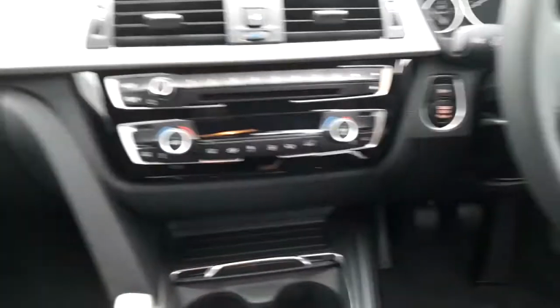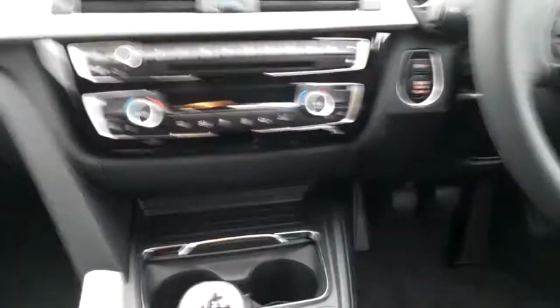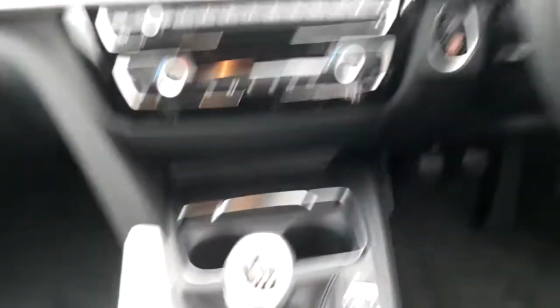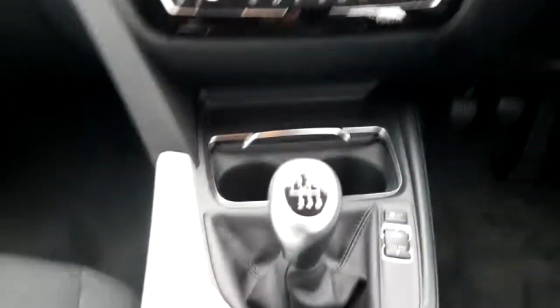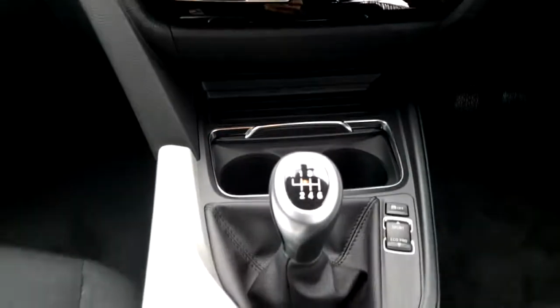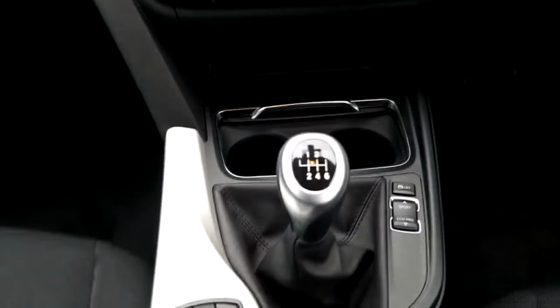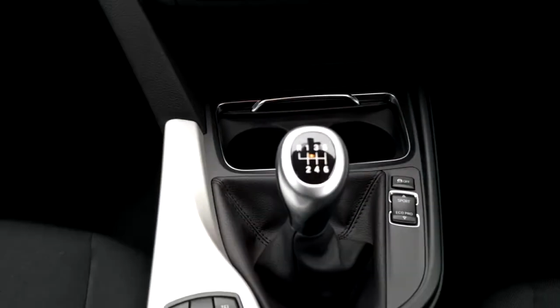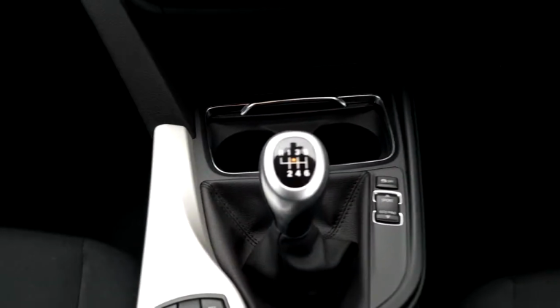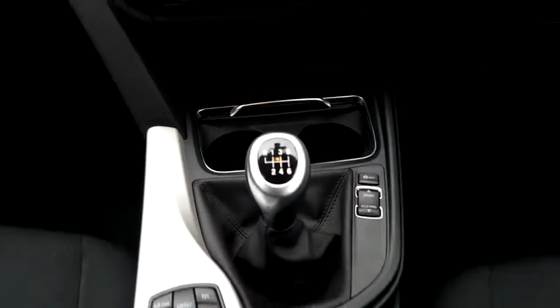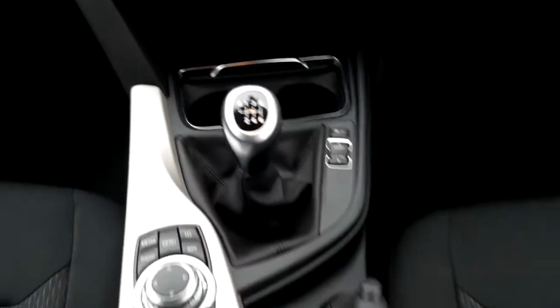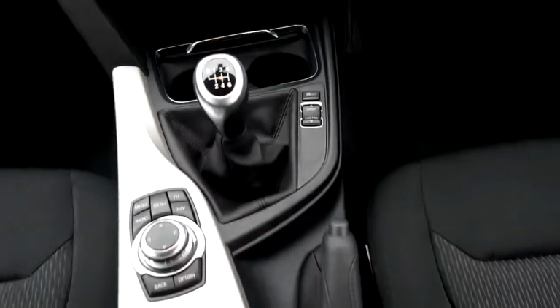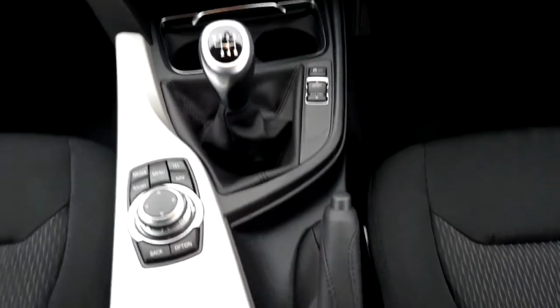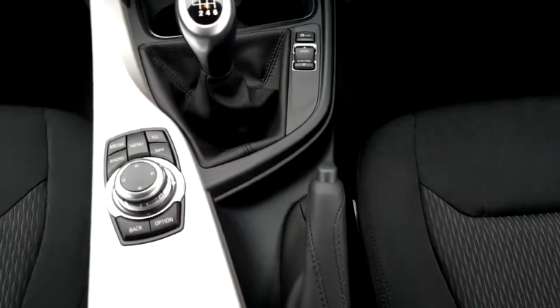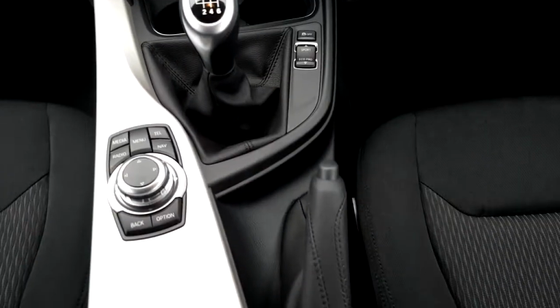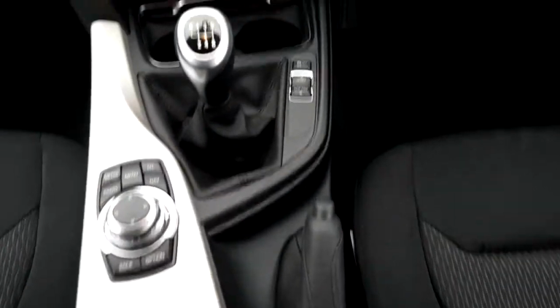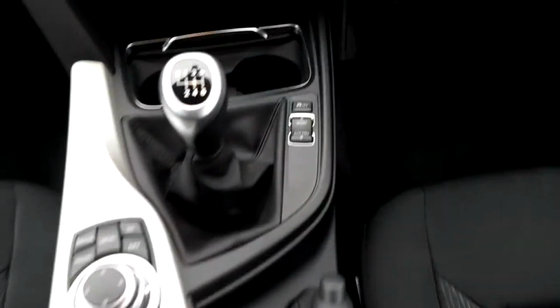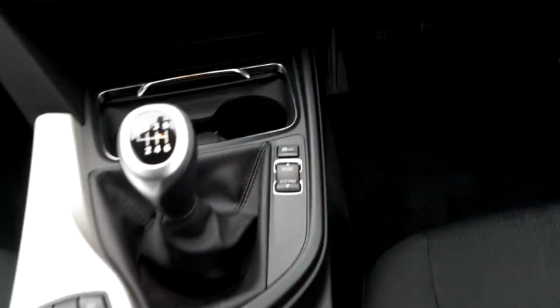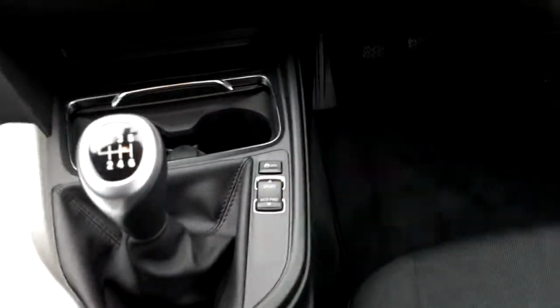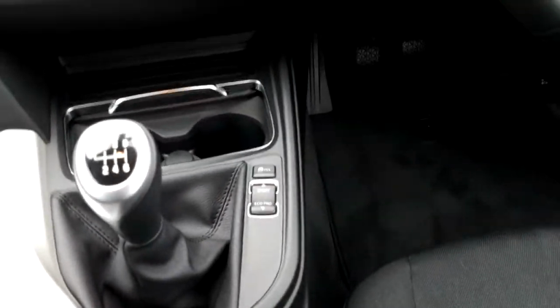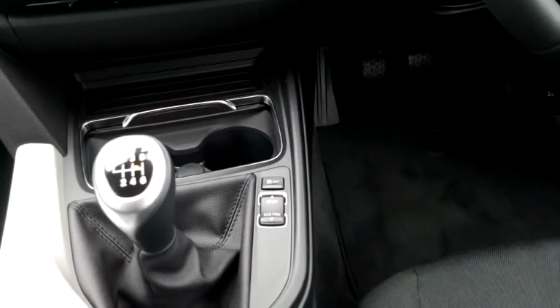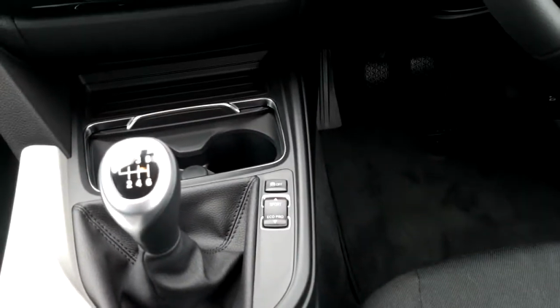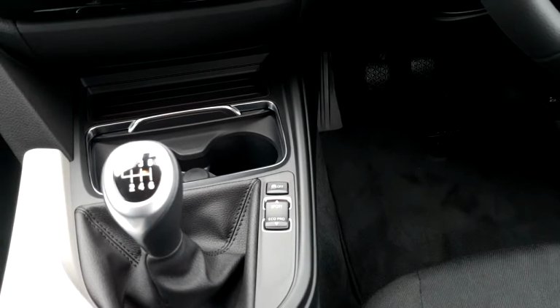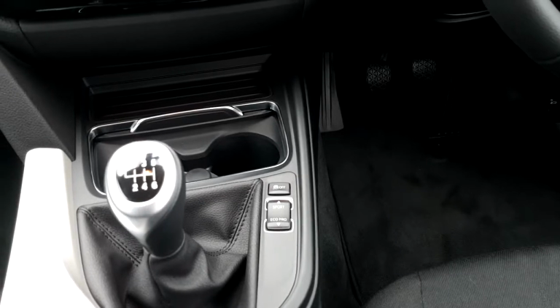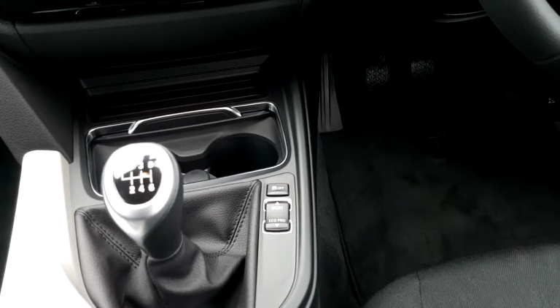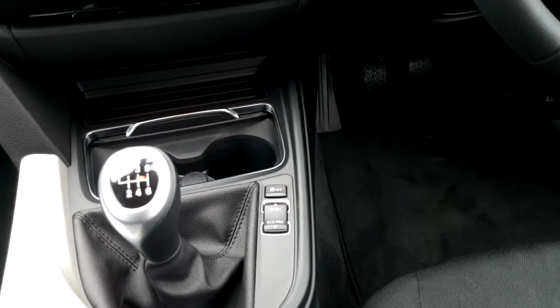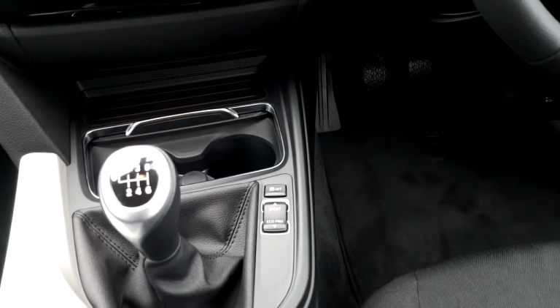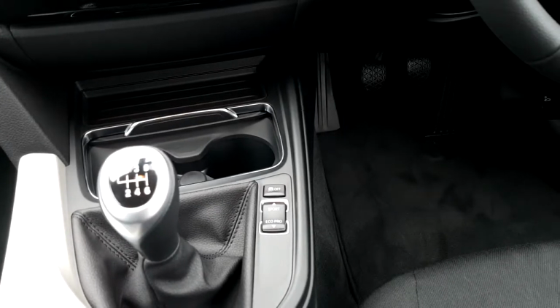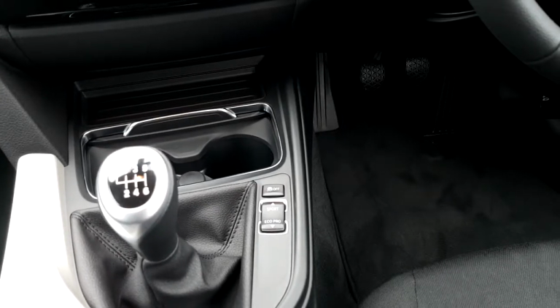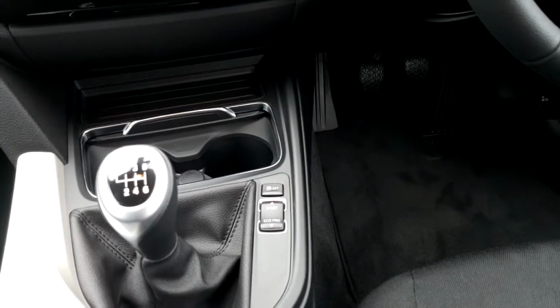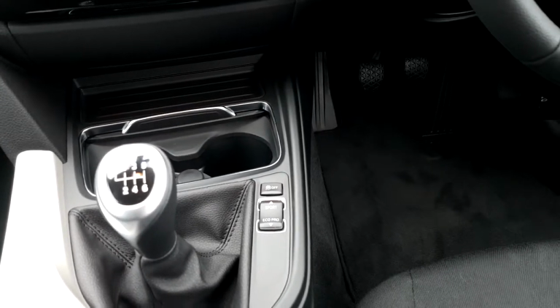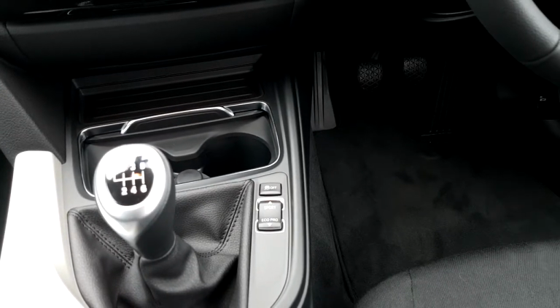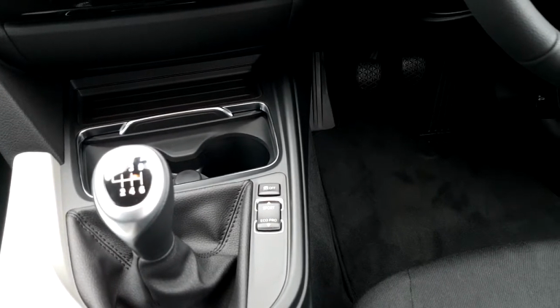We have a 6-speed manual gearbox with manual handbrake and driving performance modes including comfort, sport, and eco.